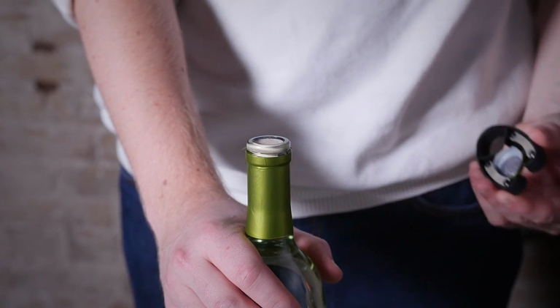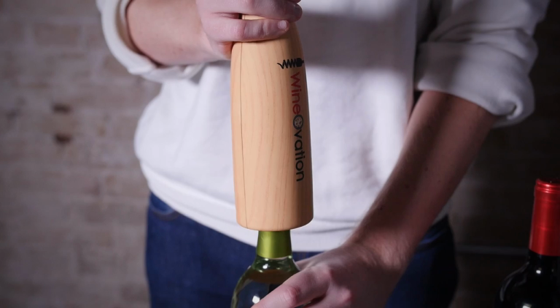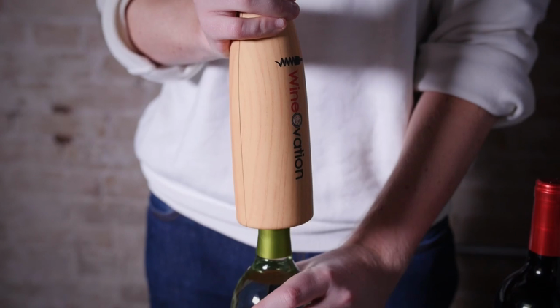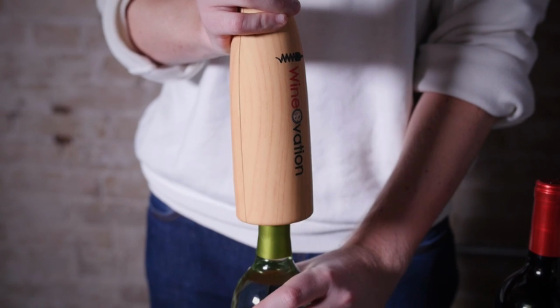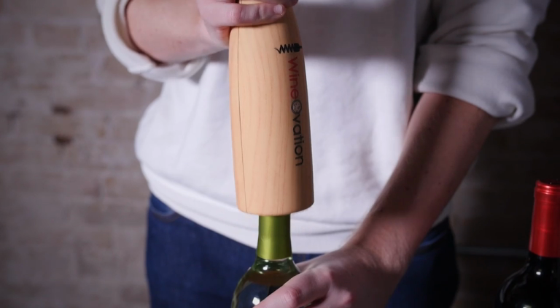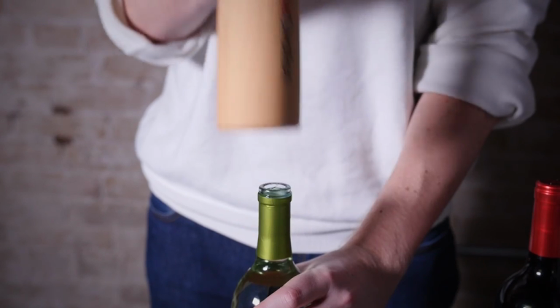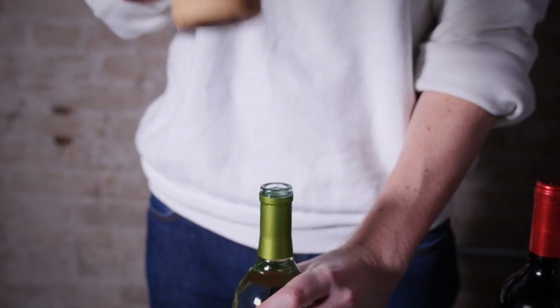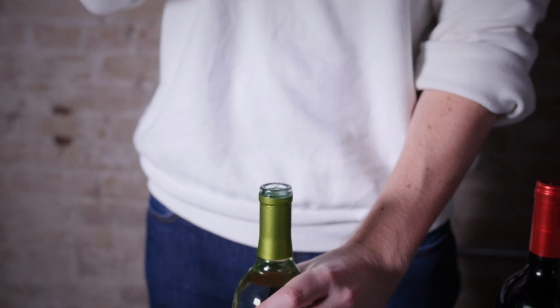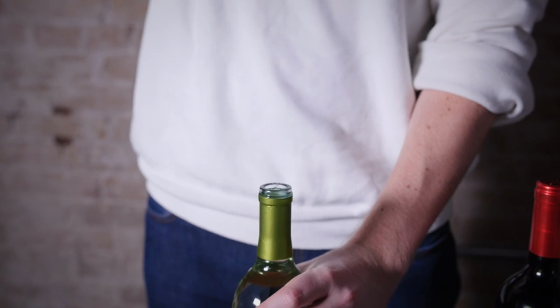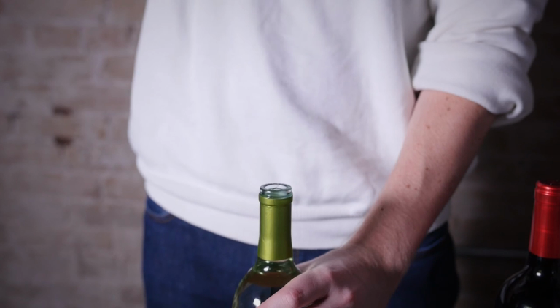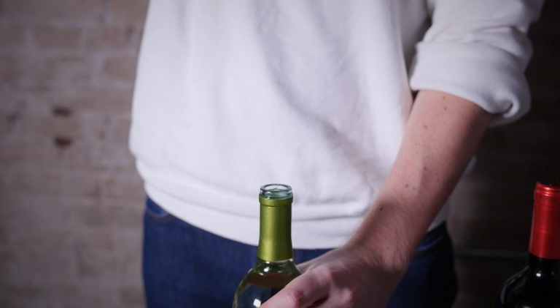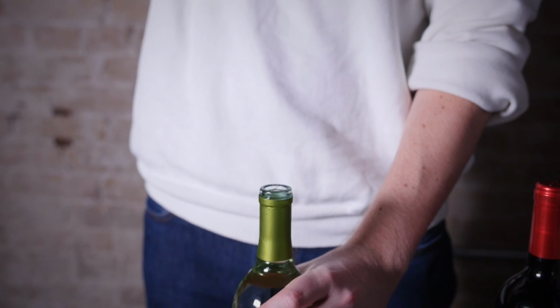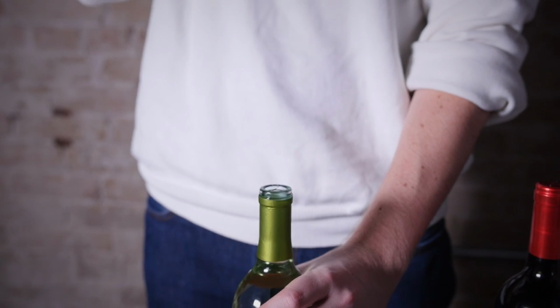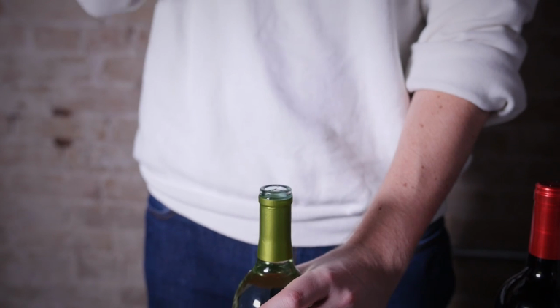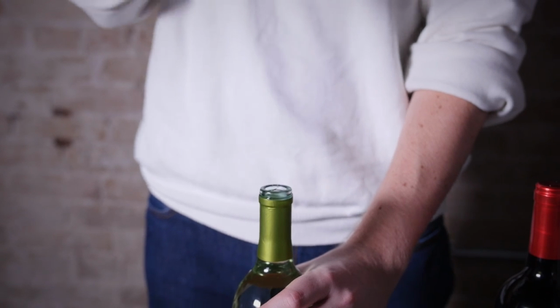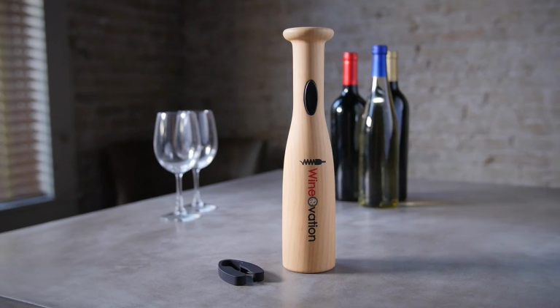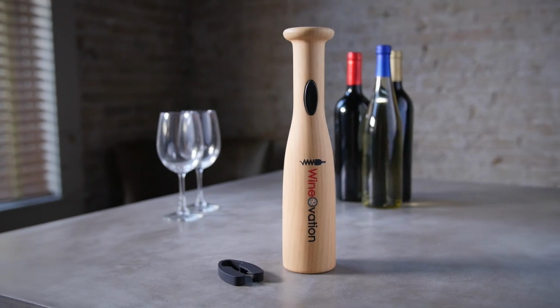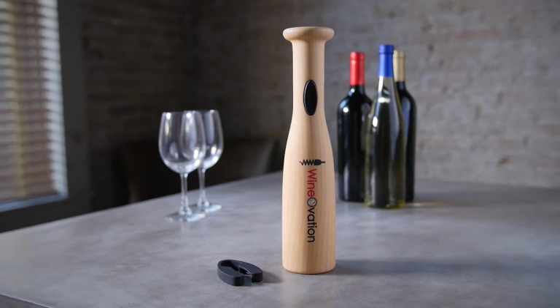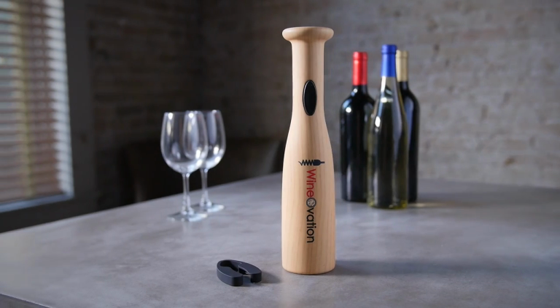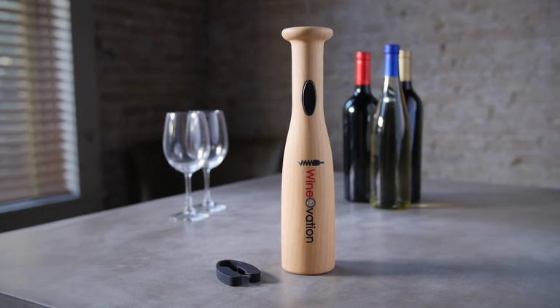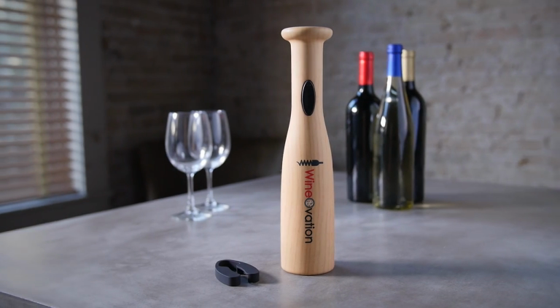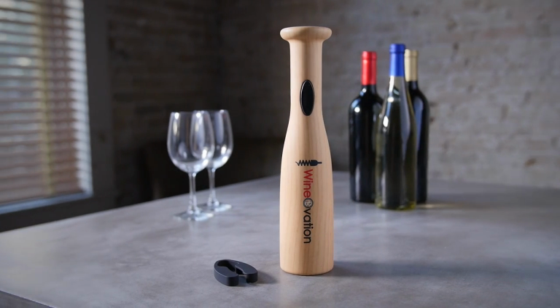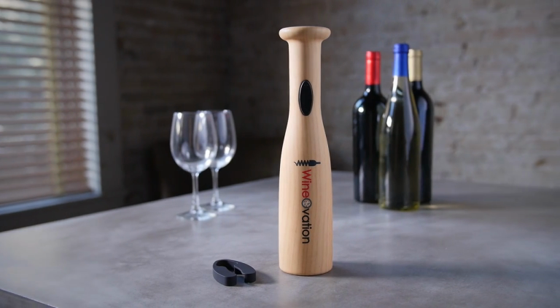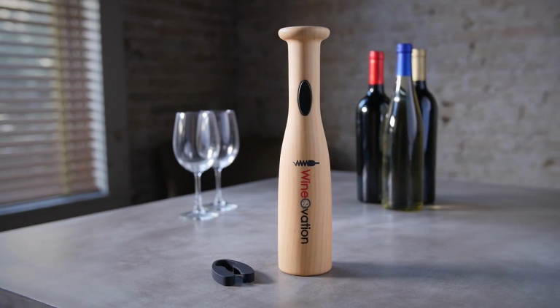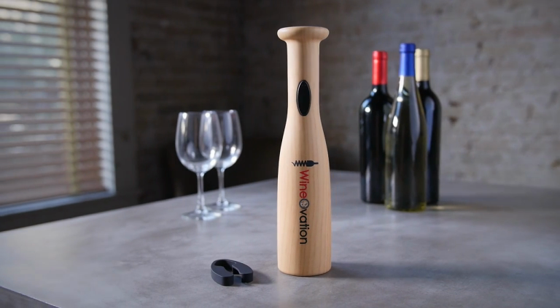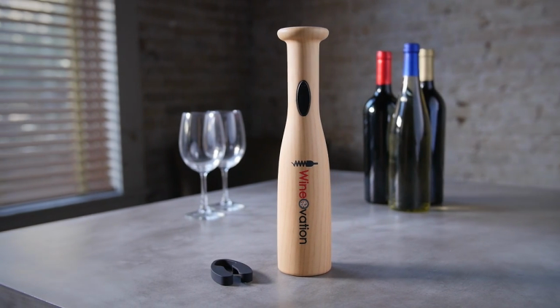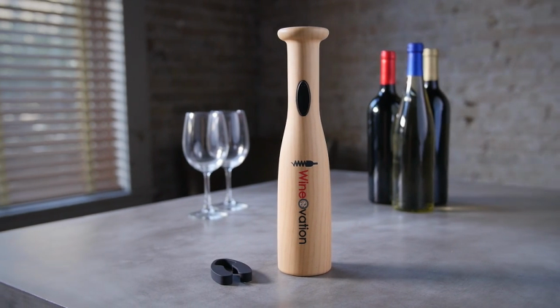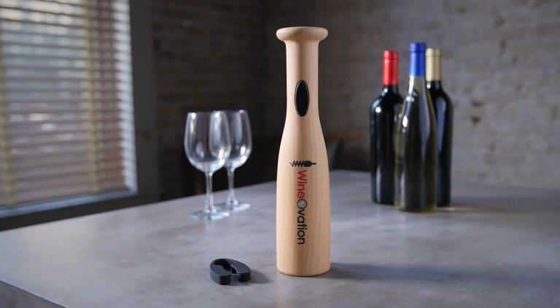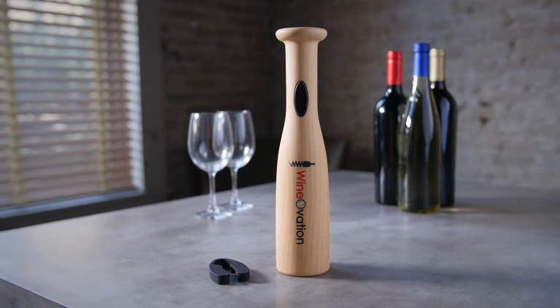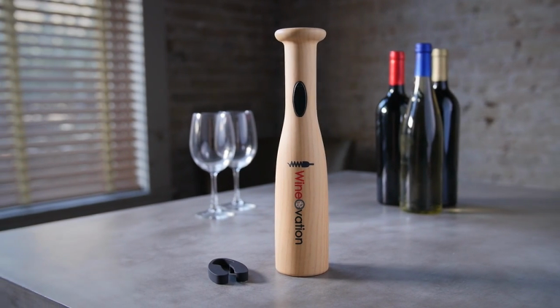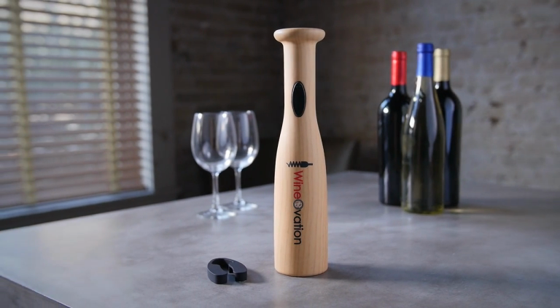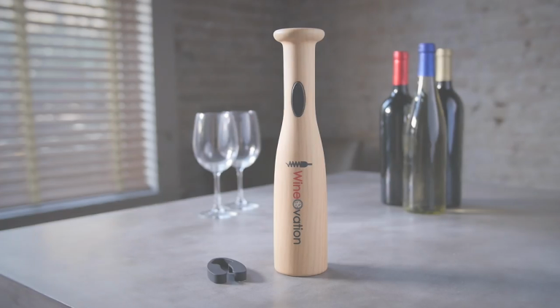Be a hit at your next wine tasting event with WineOvation's Baseball Bat Powered Wine Opener.